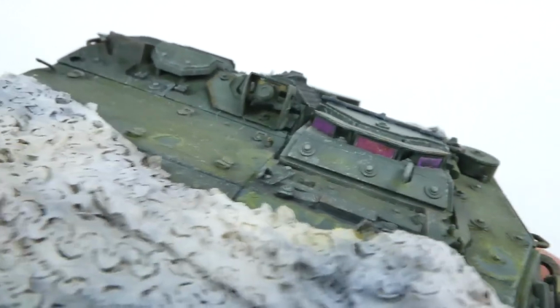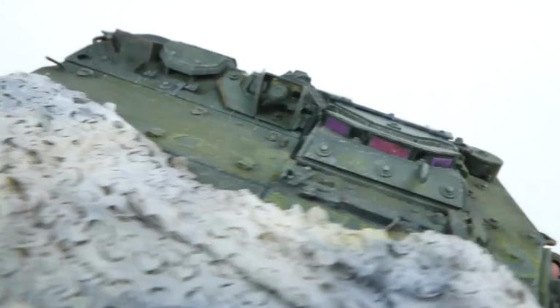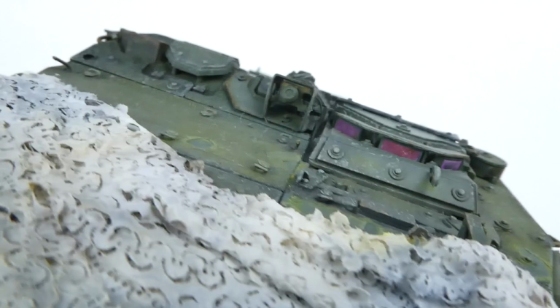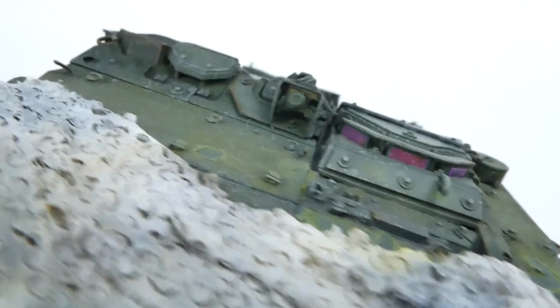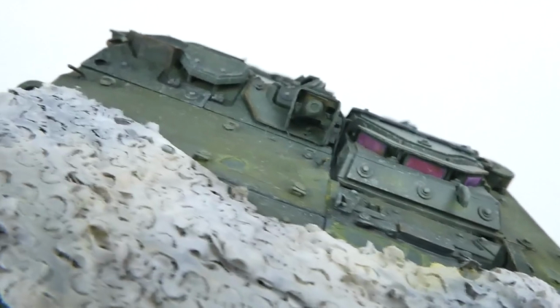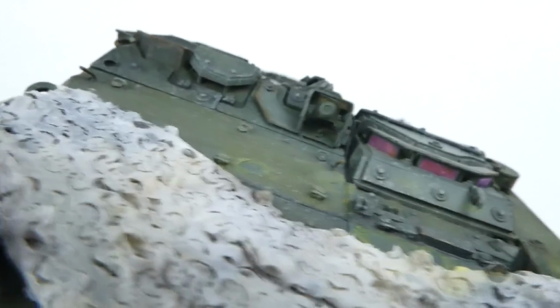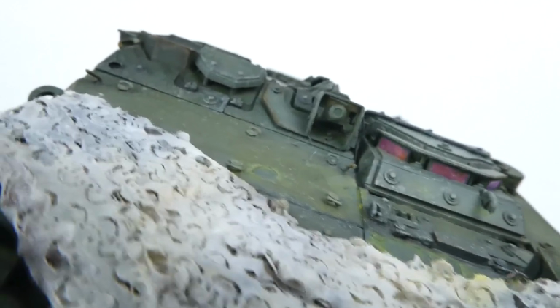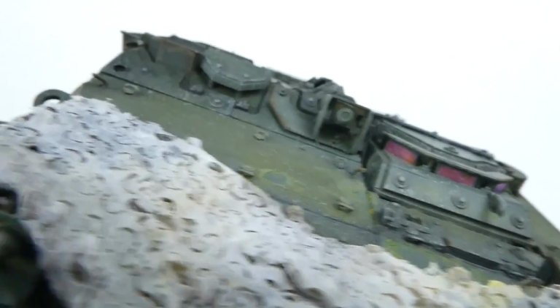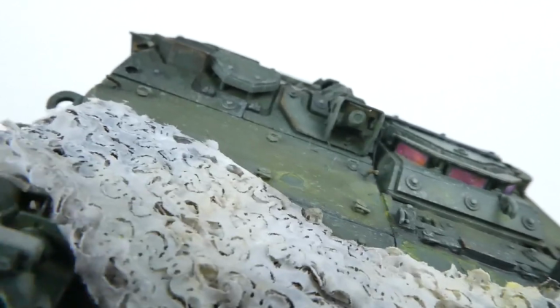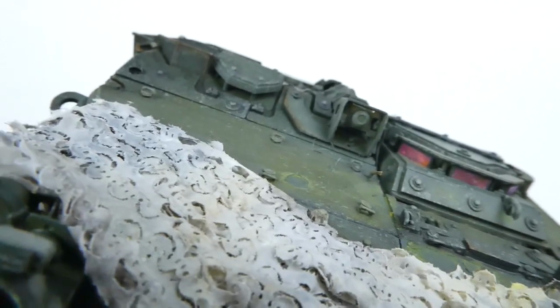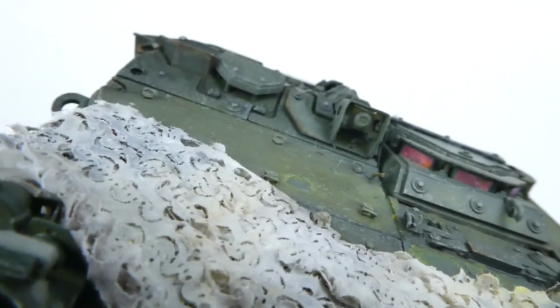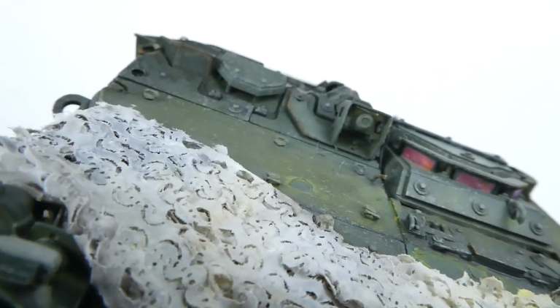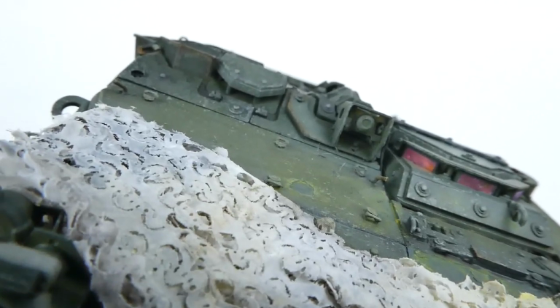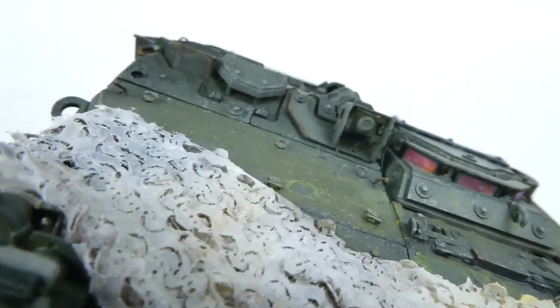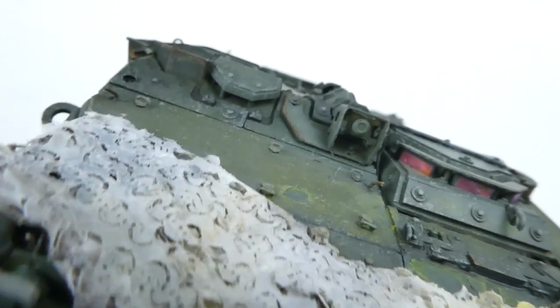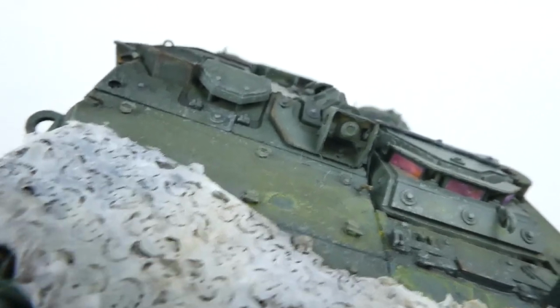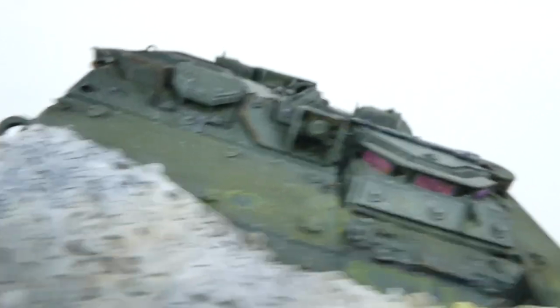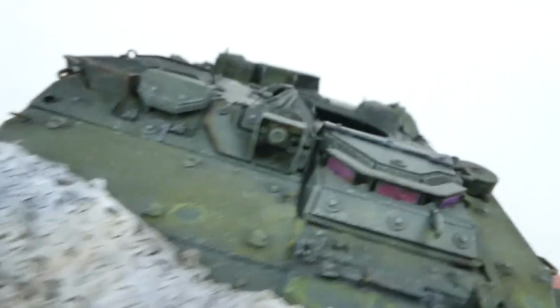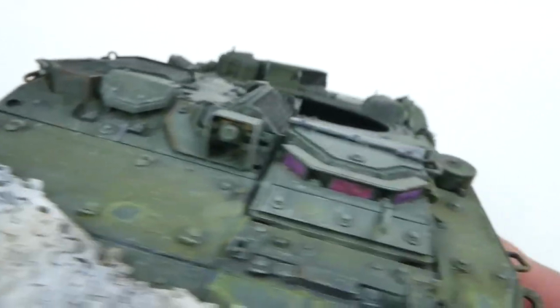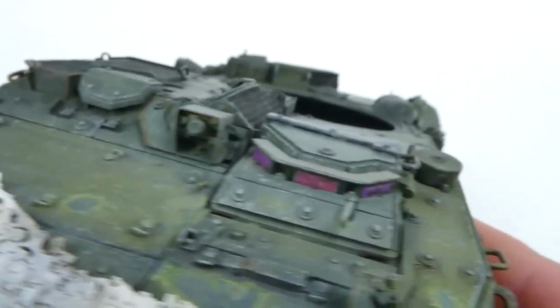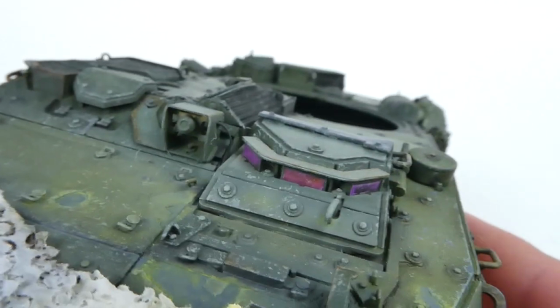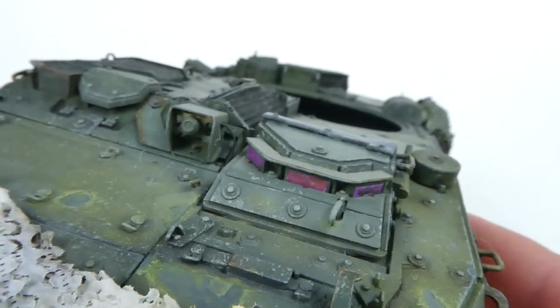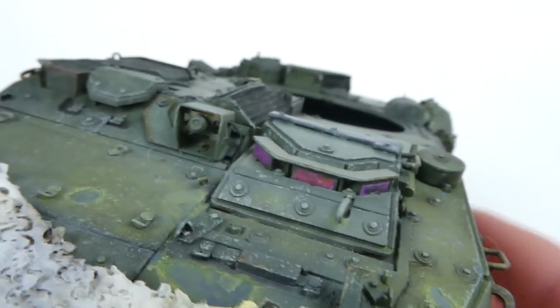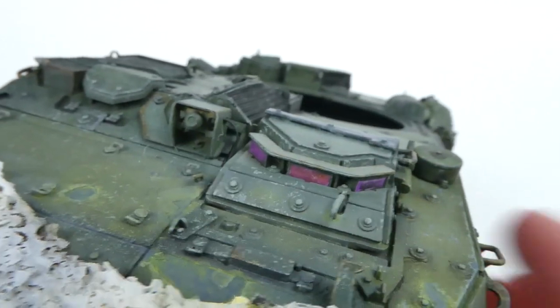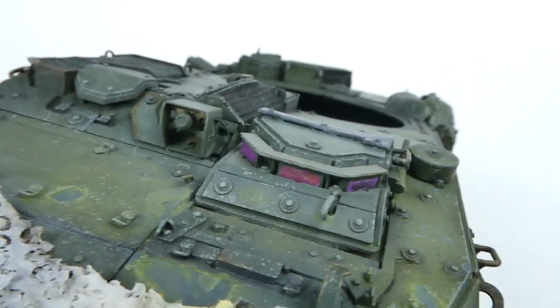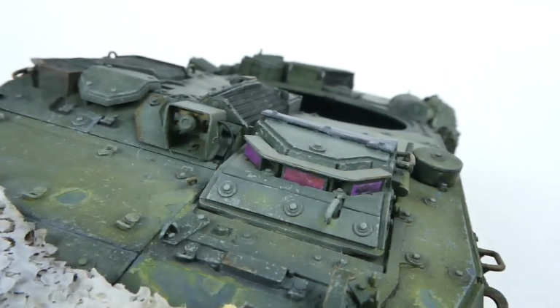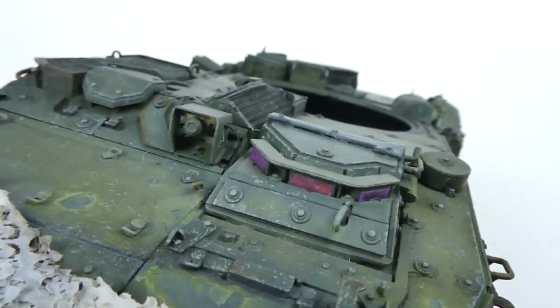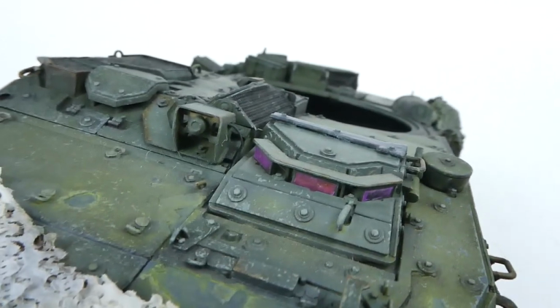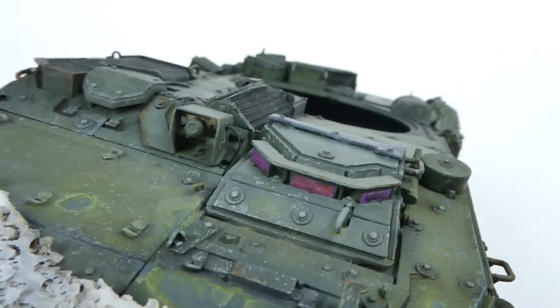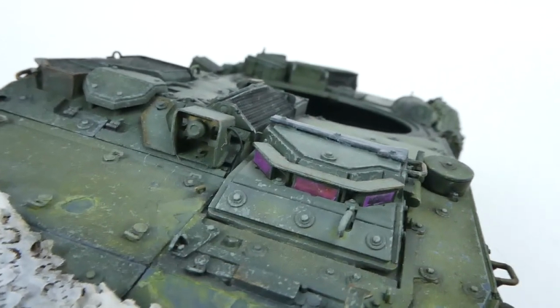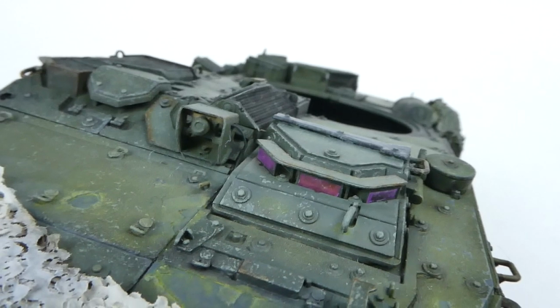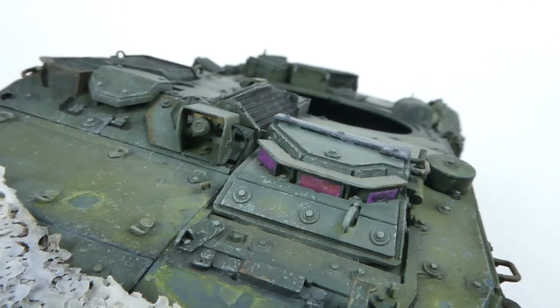After we look at the periscopes I'll be painting up the pioneer tools, and those turned out rather nicely, so make sure to hang around until then.